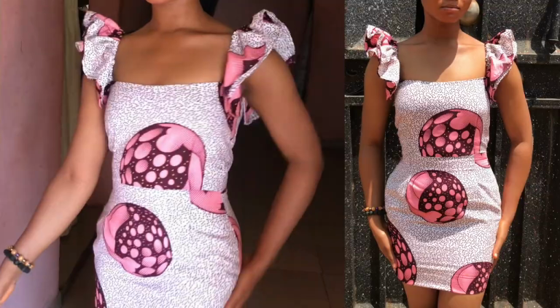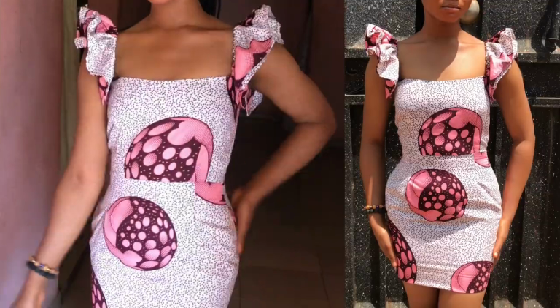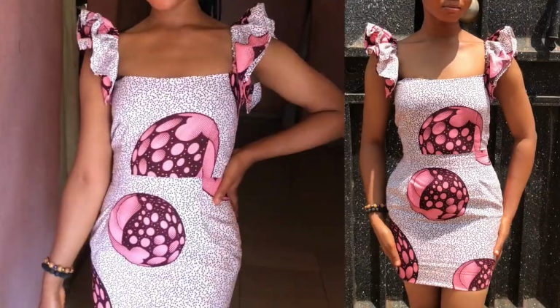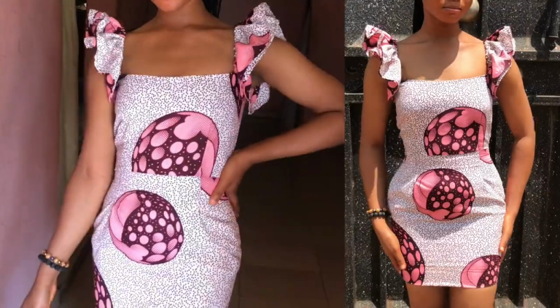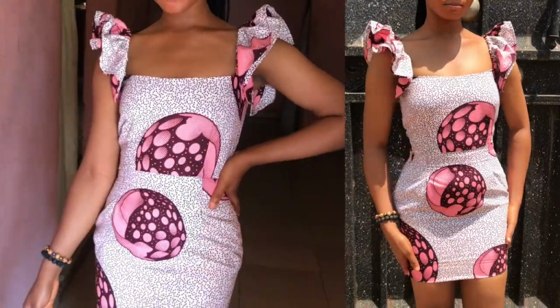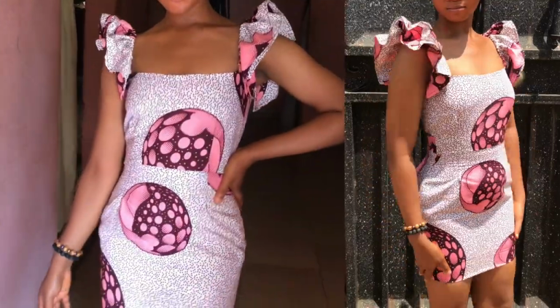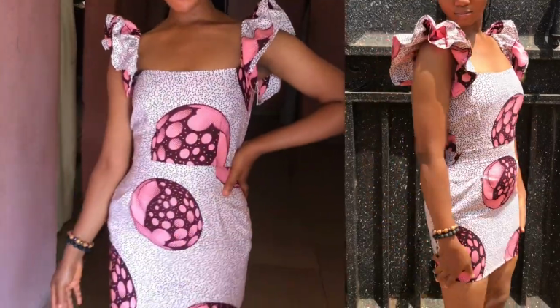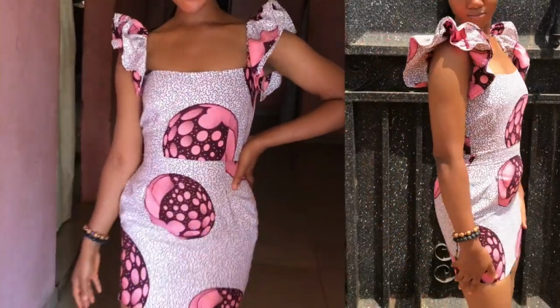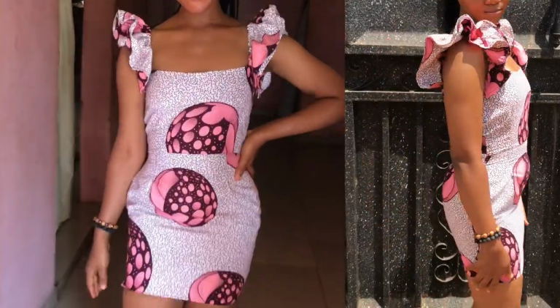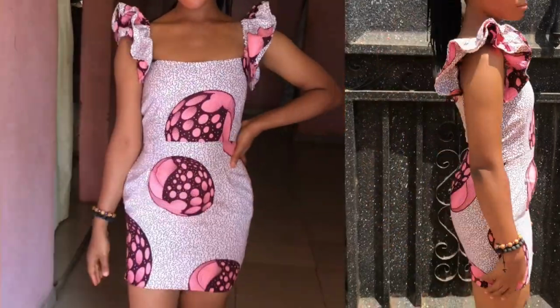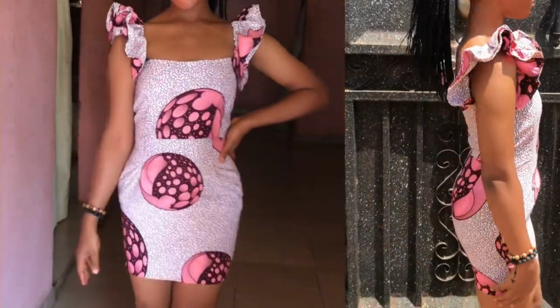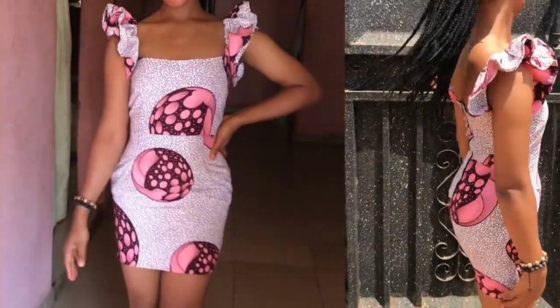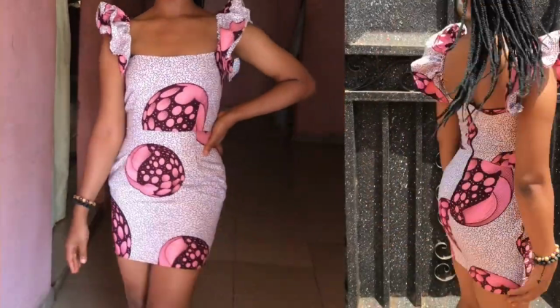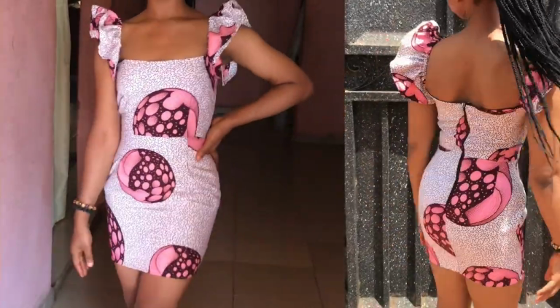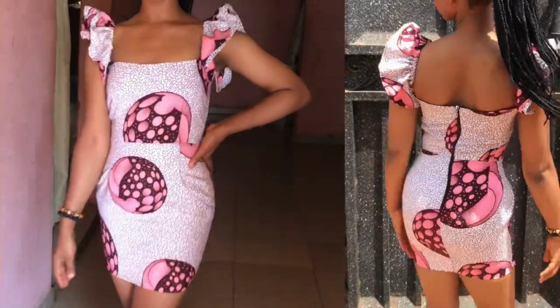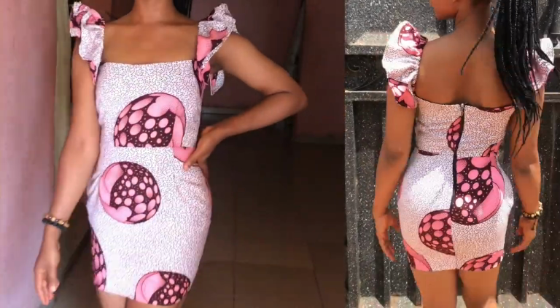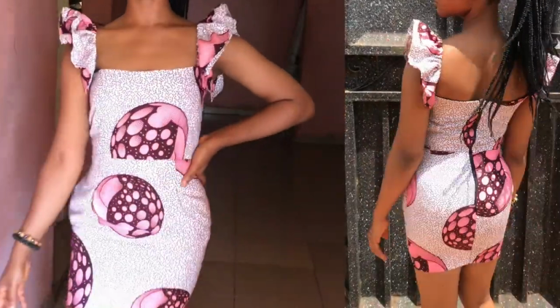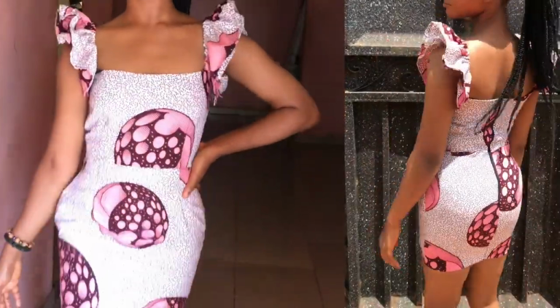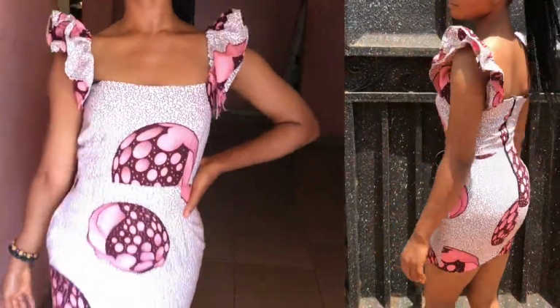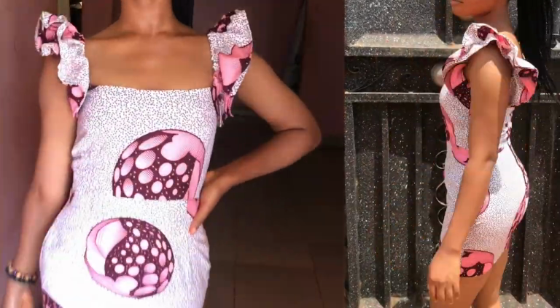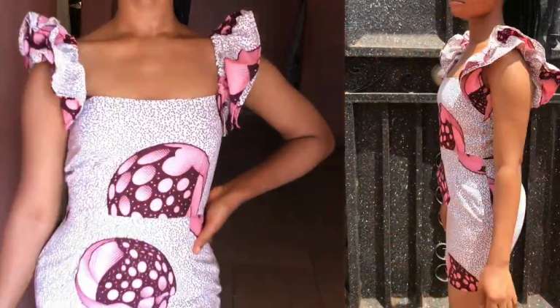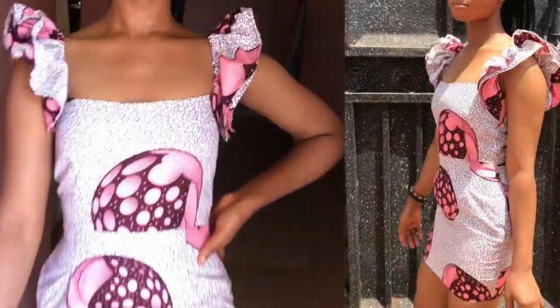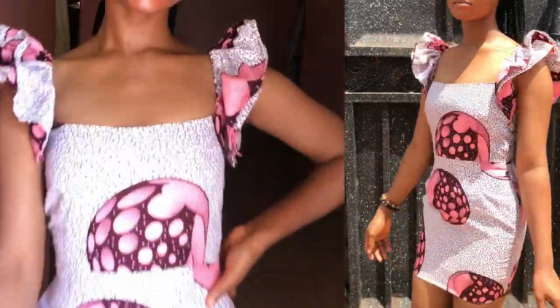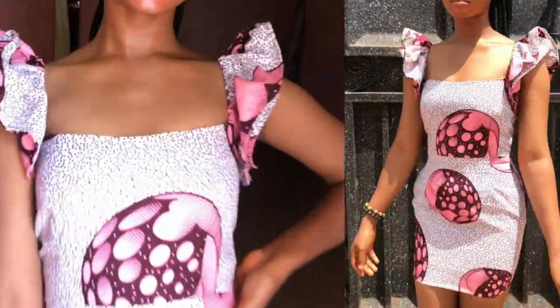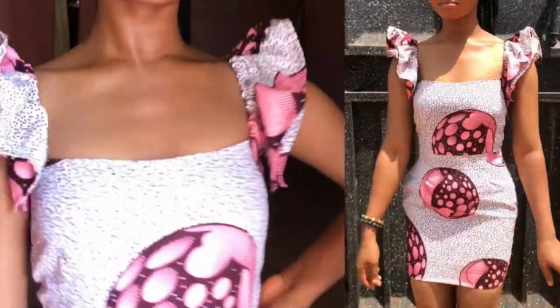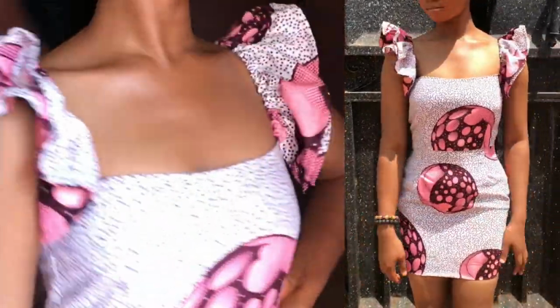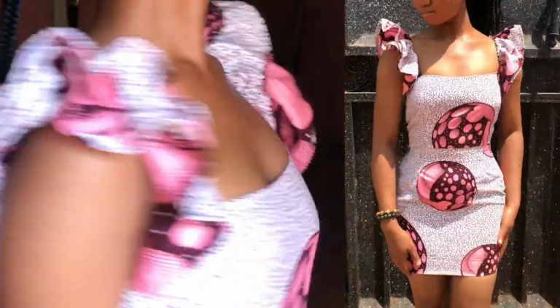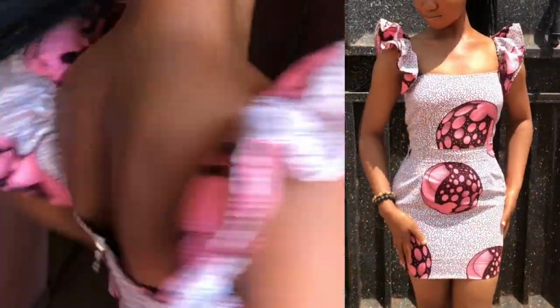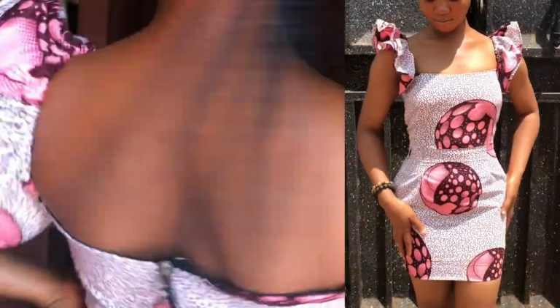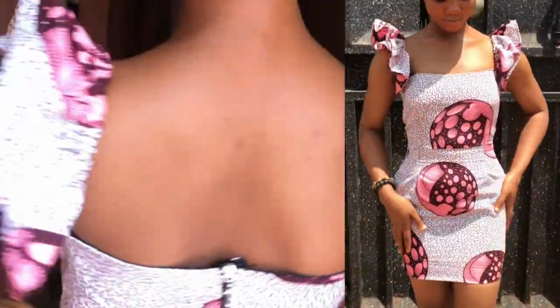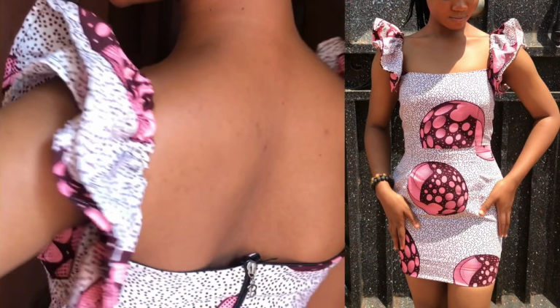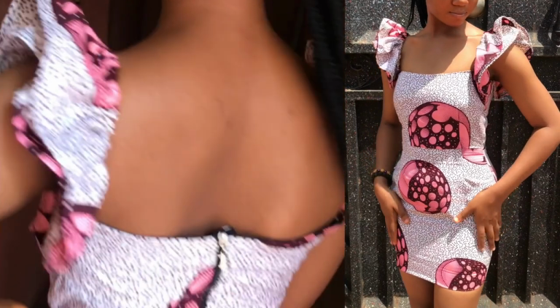Hello guys, welcome back to my channel. In this video I'll be making this beautiful short dress.